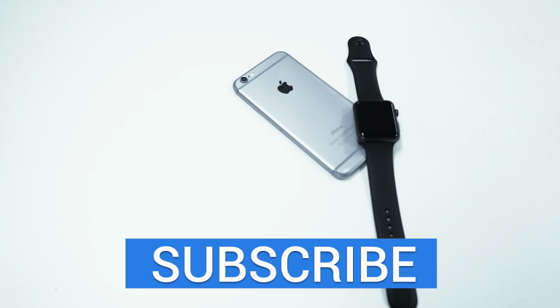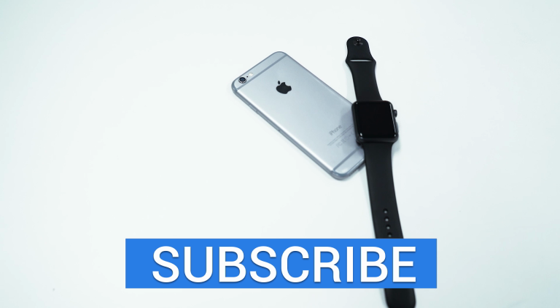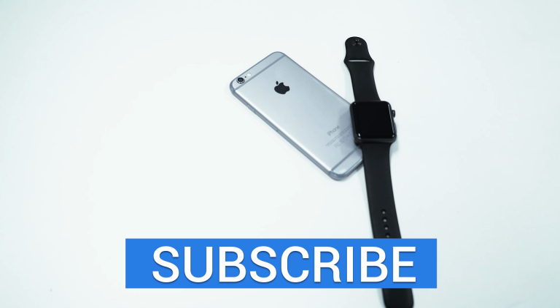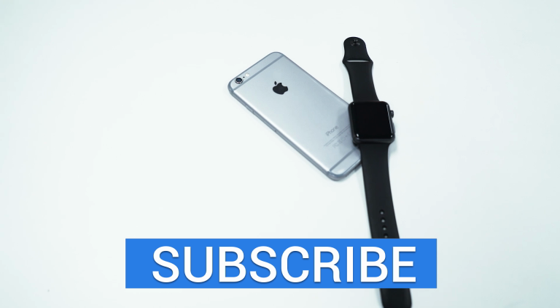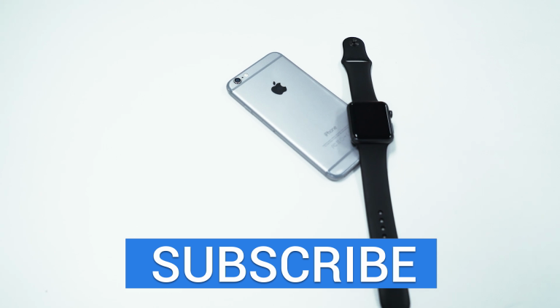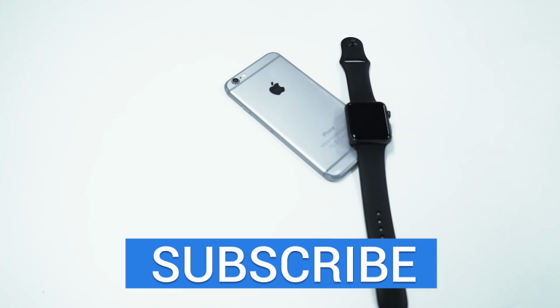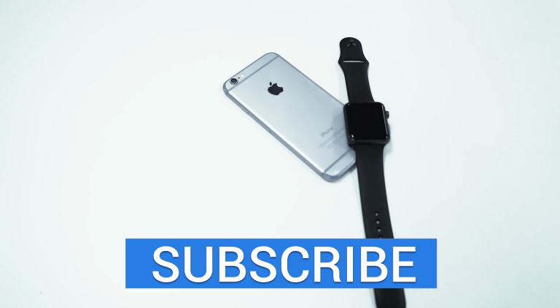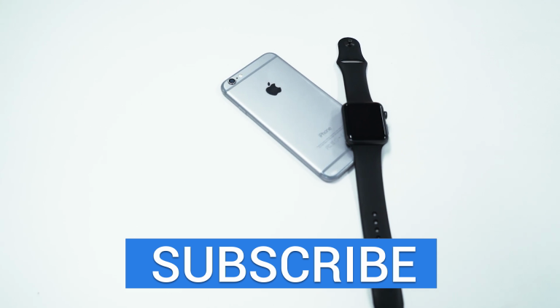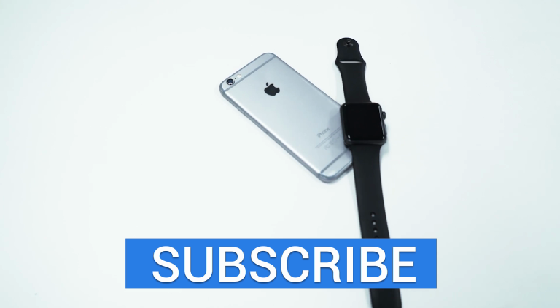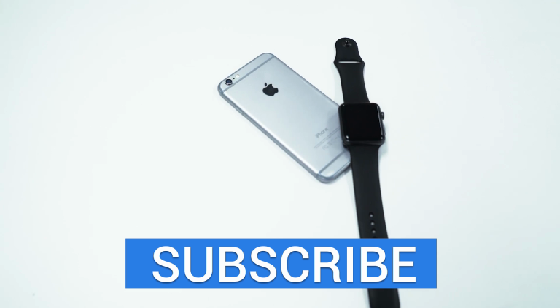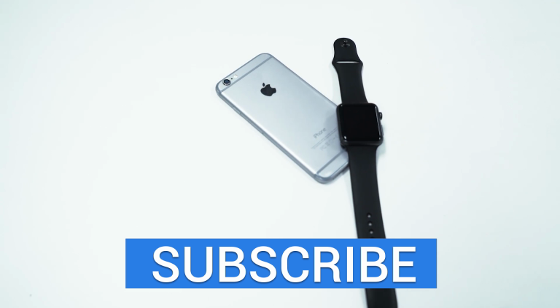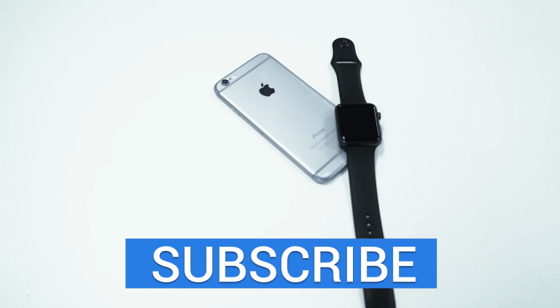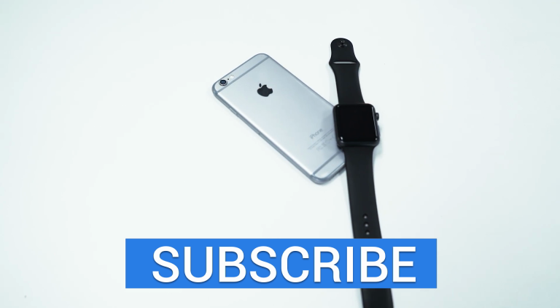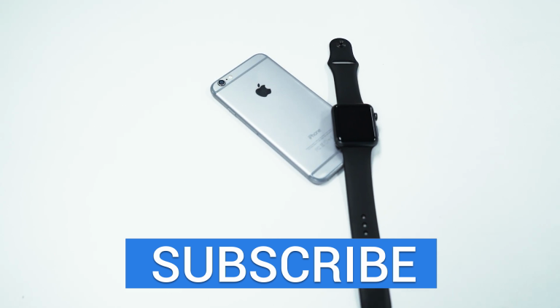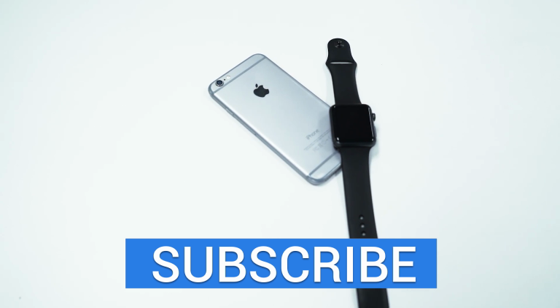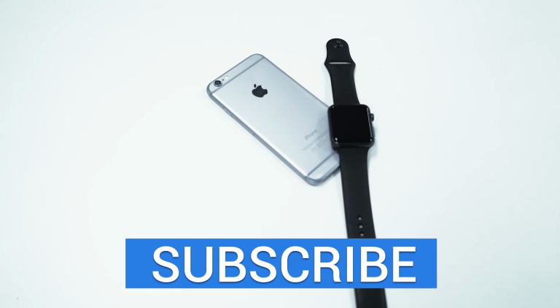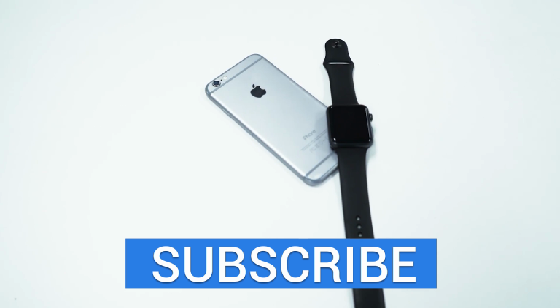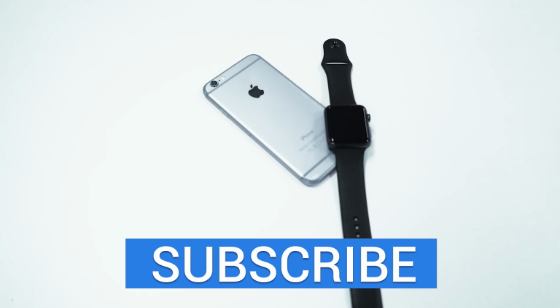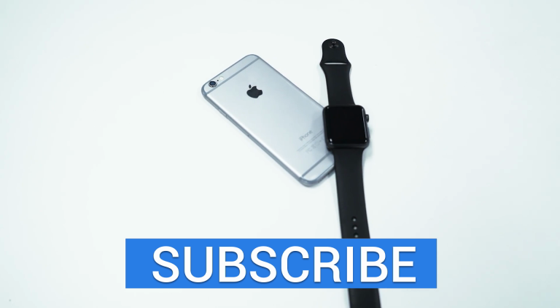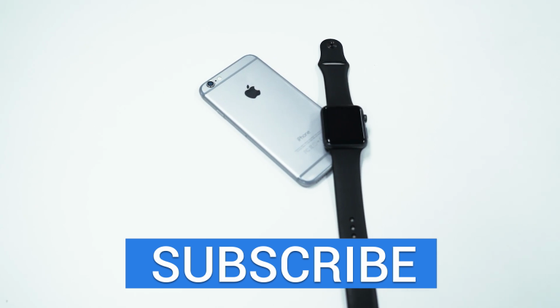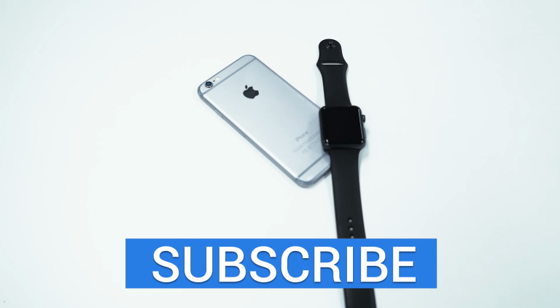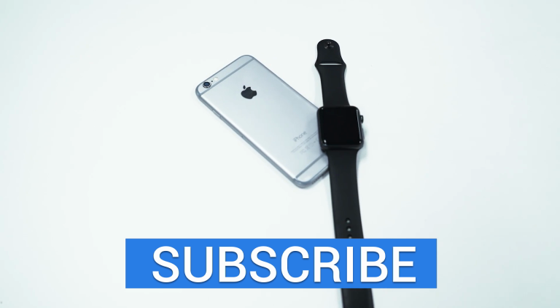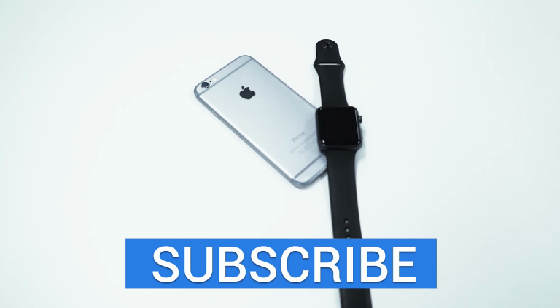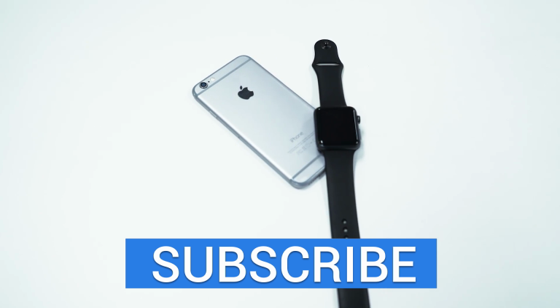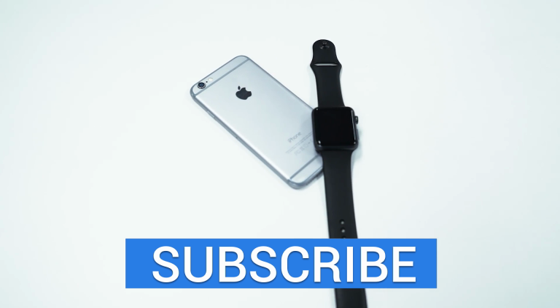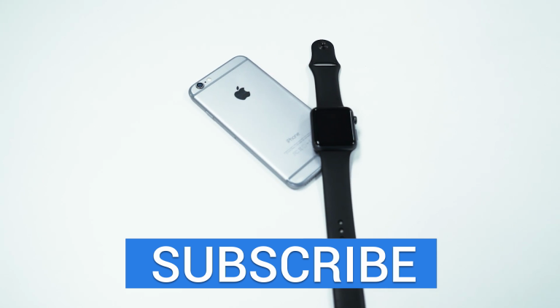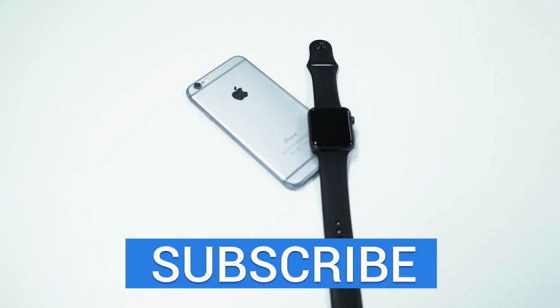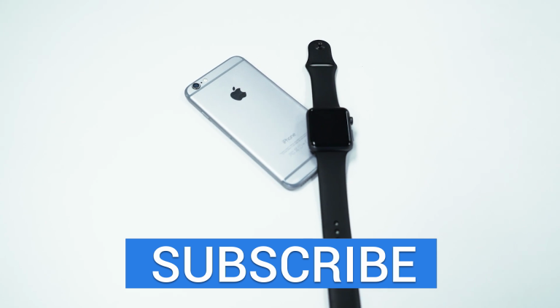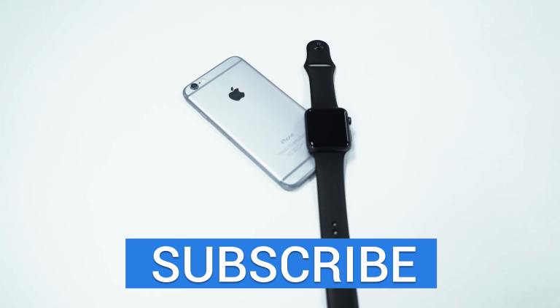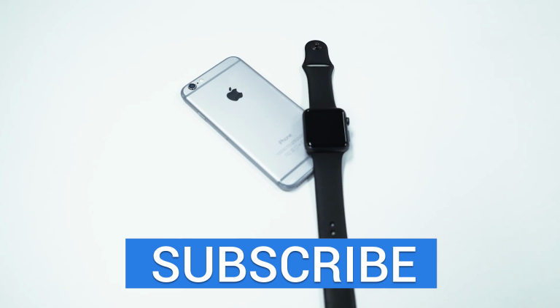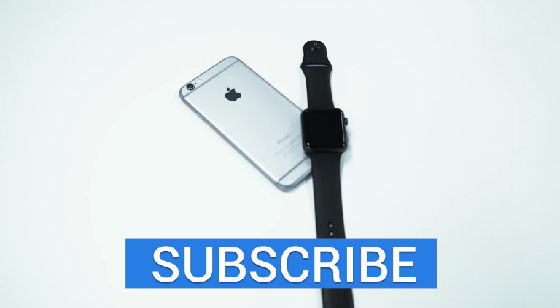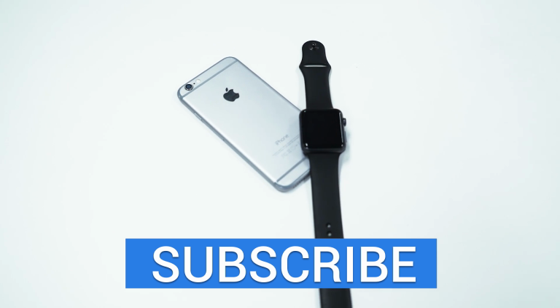Anyways, thank you guys so much for watching, and if you enjoyed this video, make sure to give it a thumbs up, and we will see you guys in the next one.